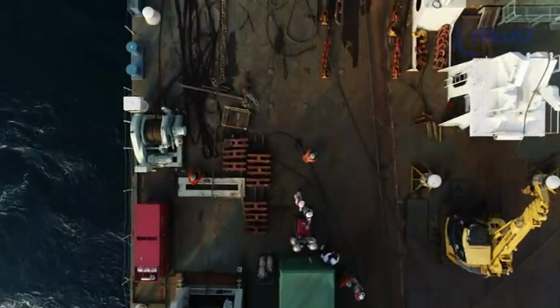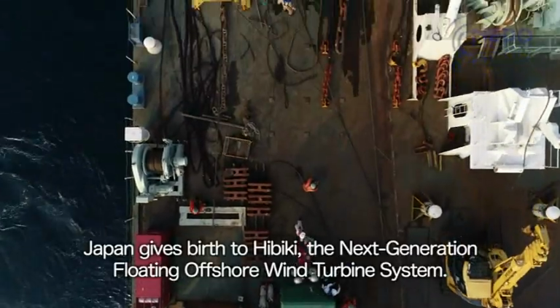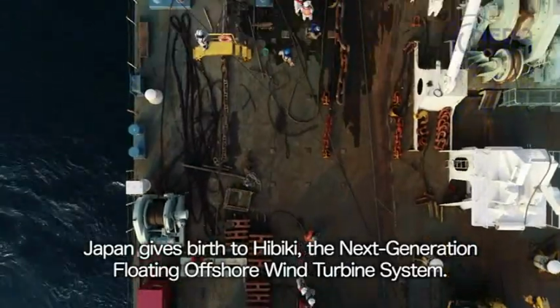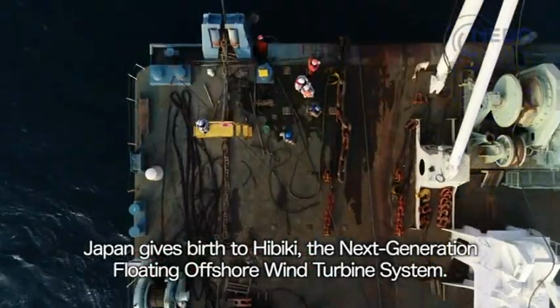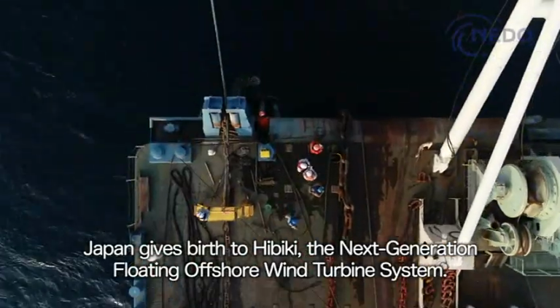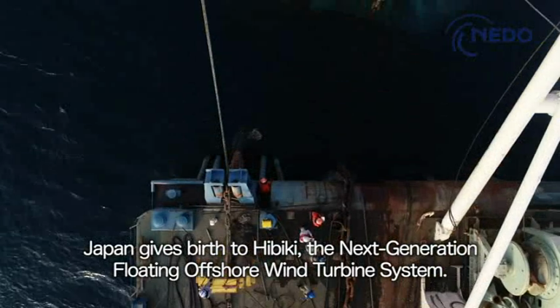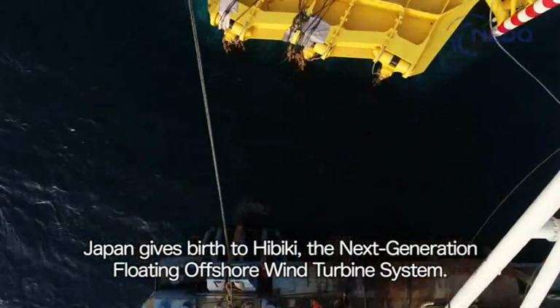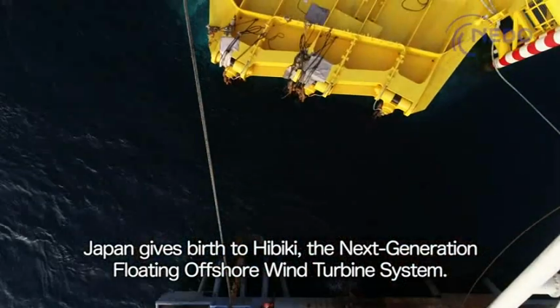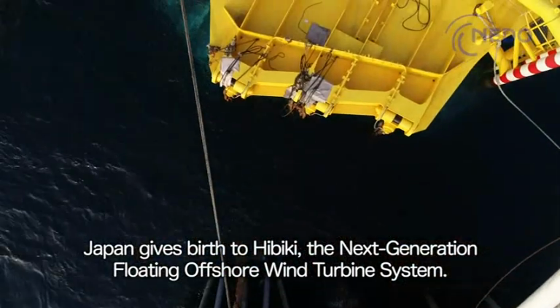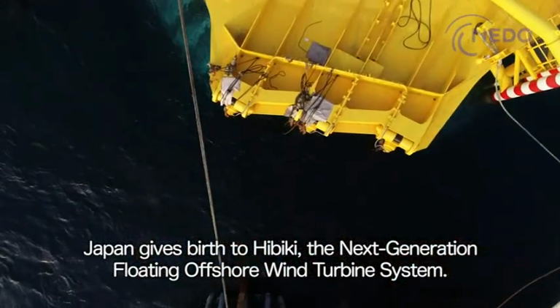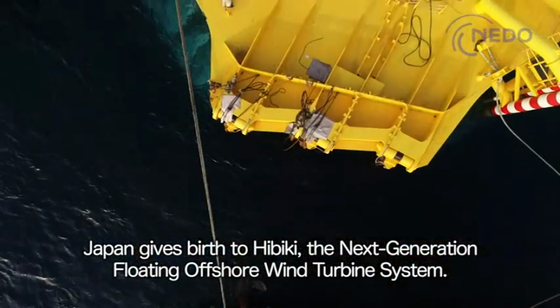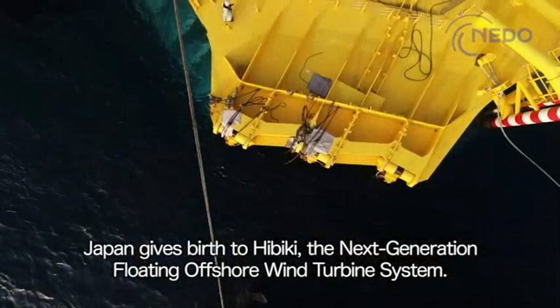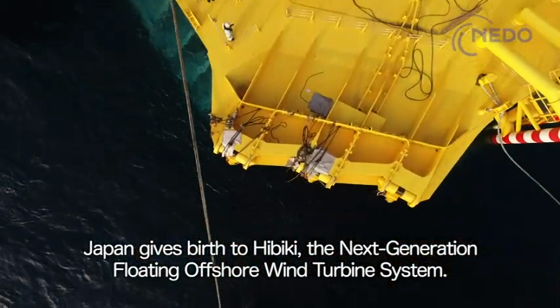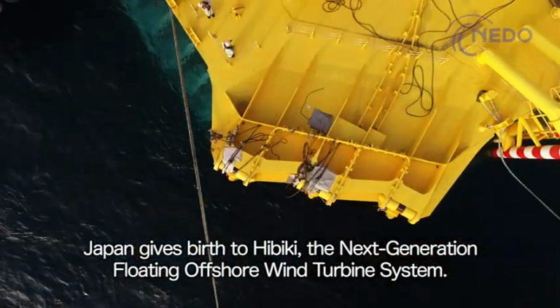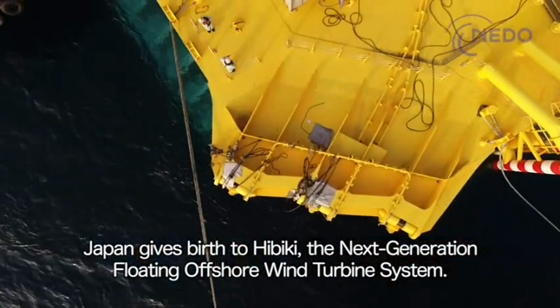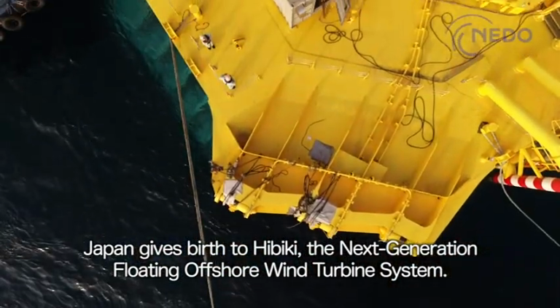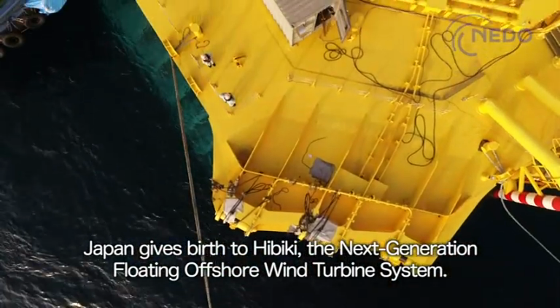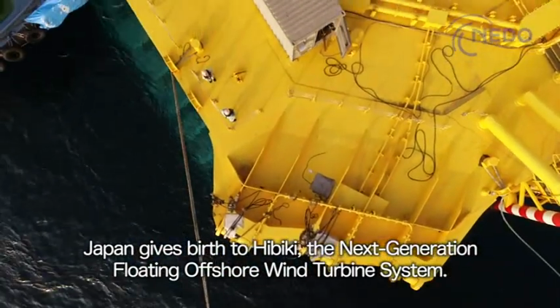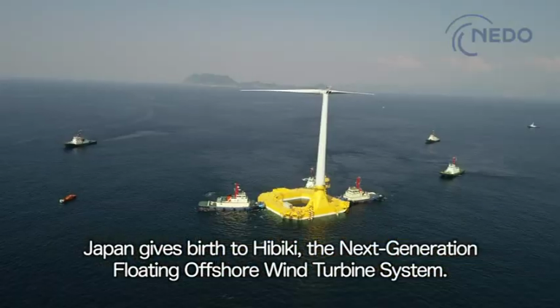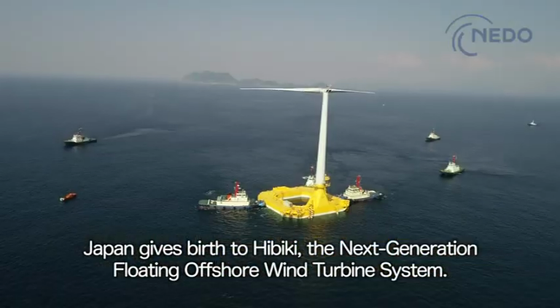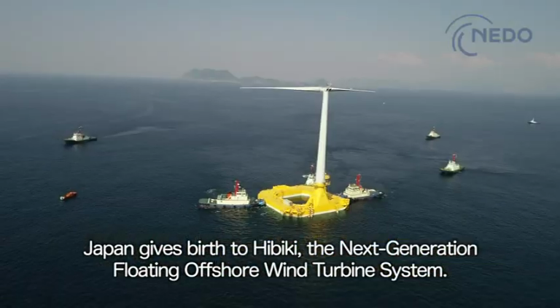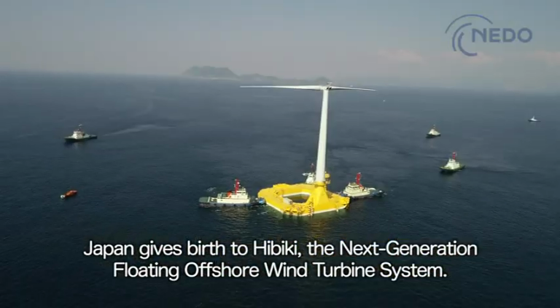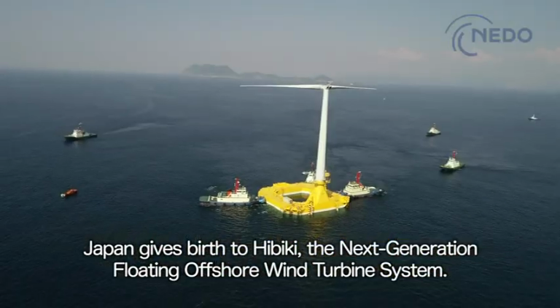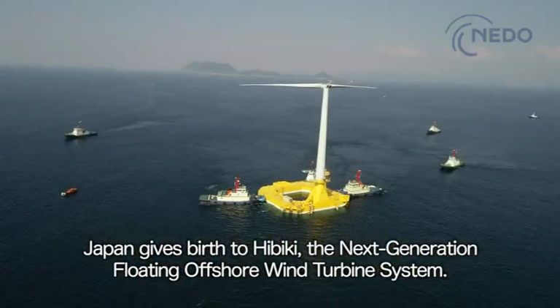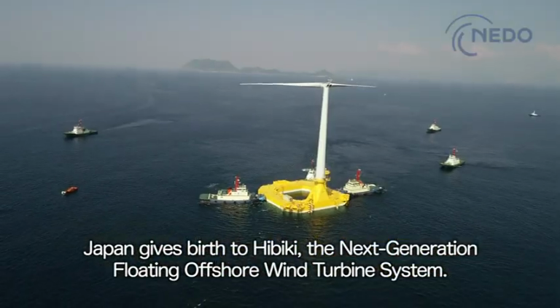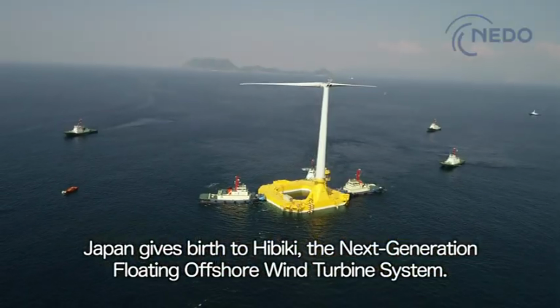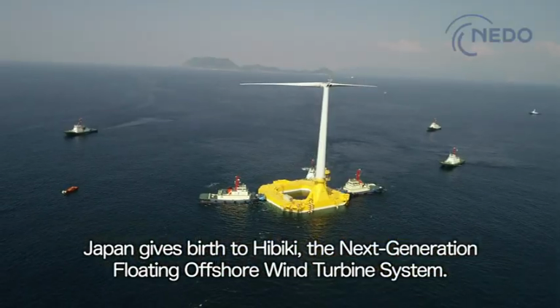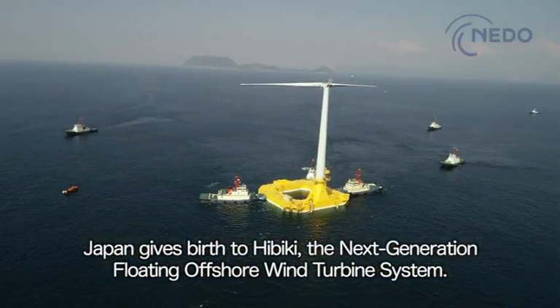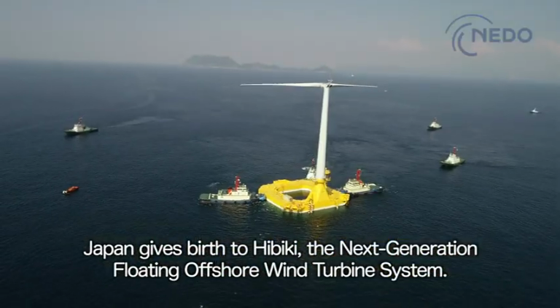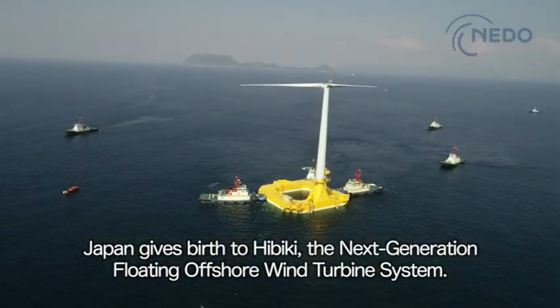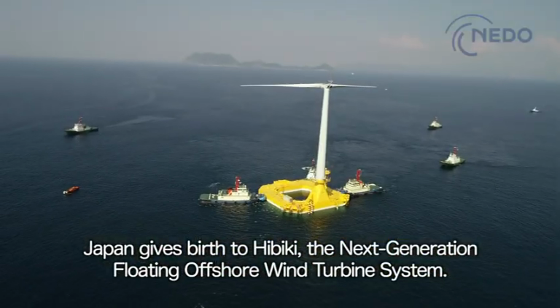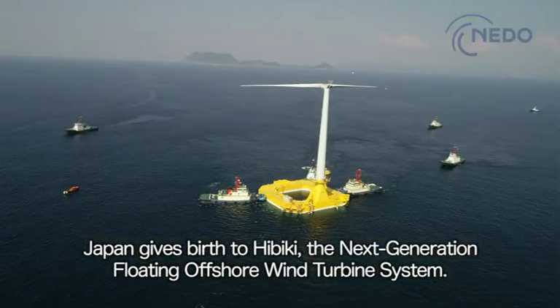Japan gives birth to Hibiki, the next generation floating offshore wind turbine system.